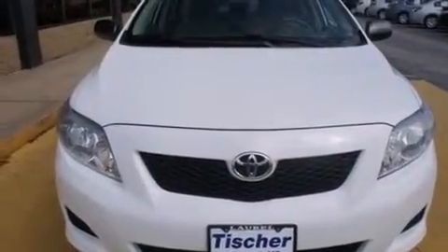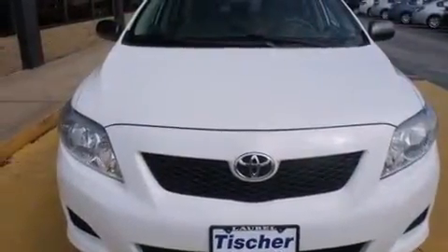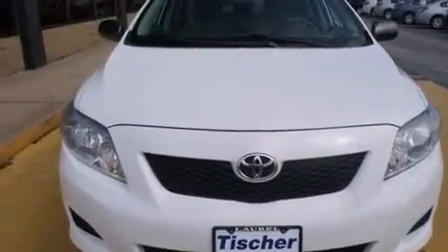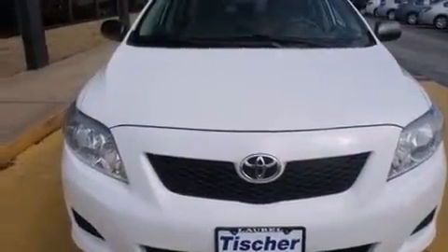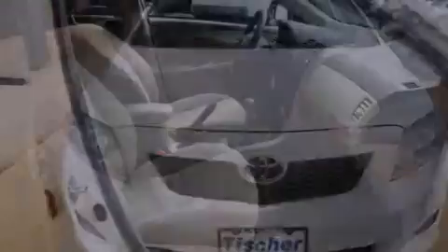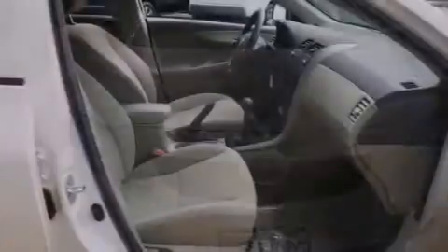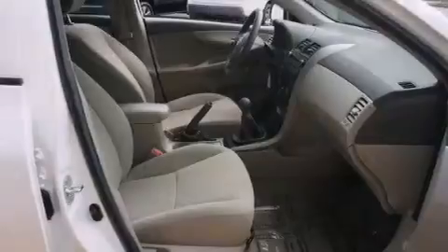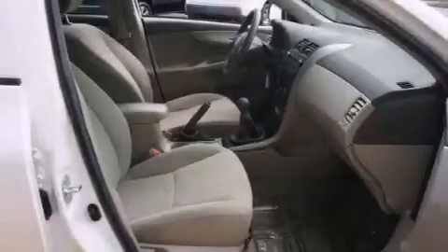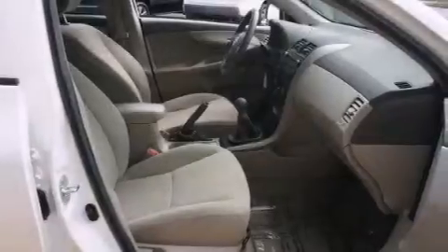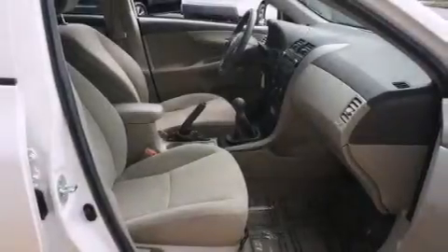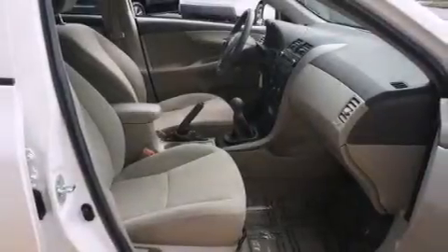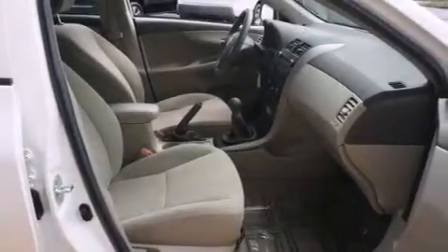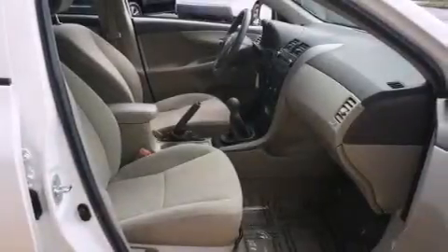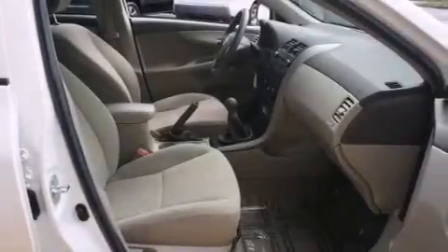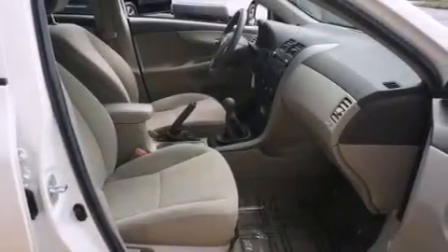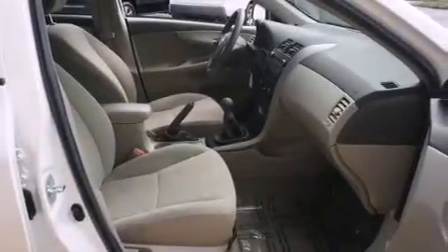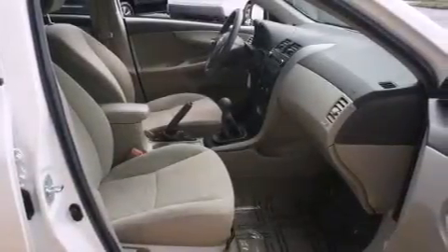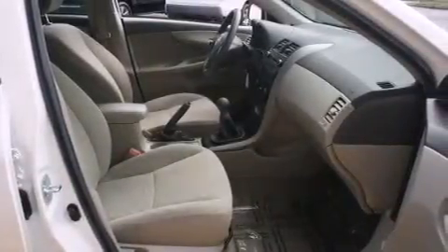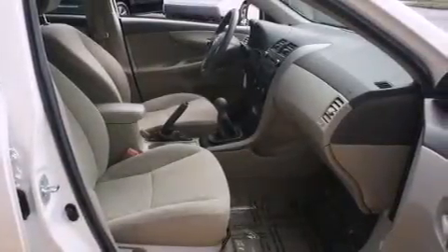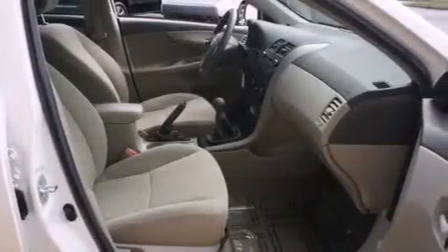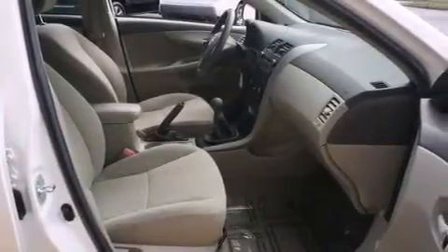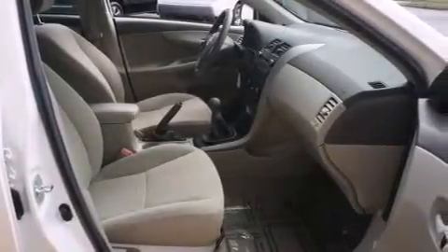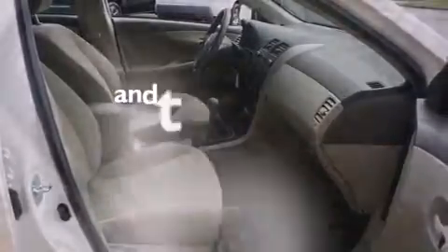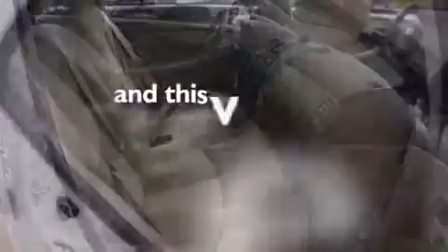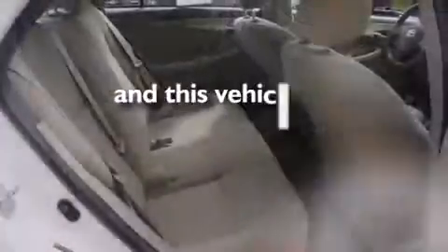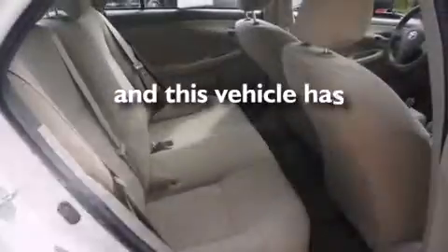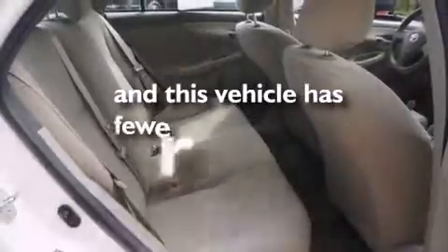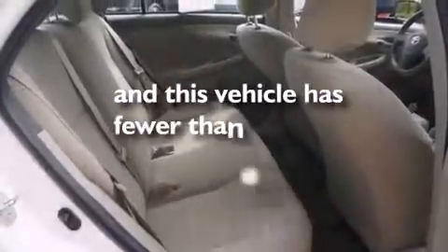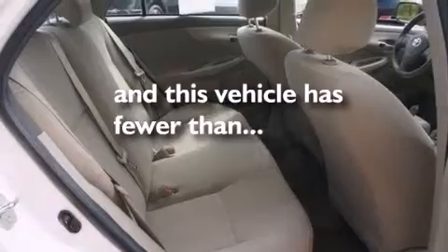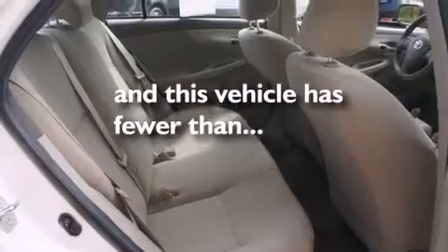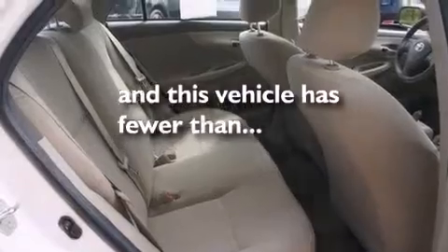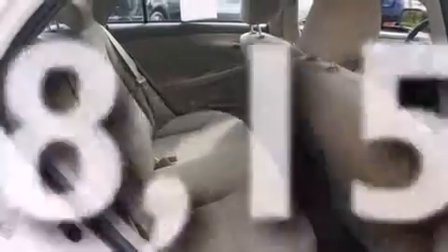Also included are rear seat childproof door locks, air conditioning, a pass-through rear seat, a rear window defroster, and this vehicle has less than 39,000 miles.